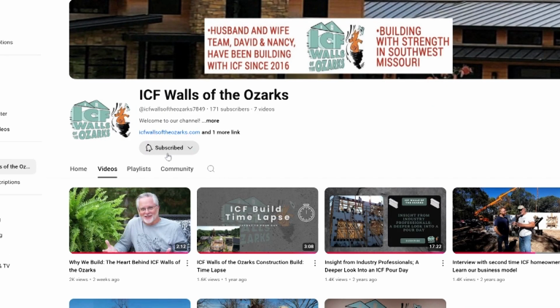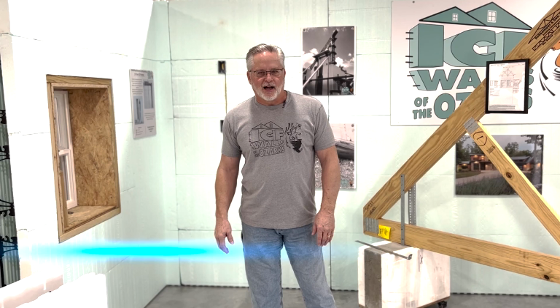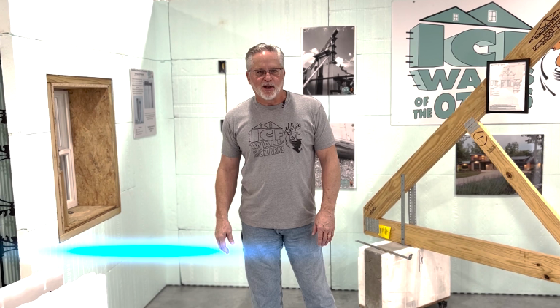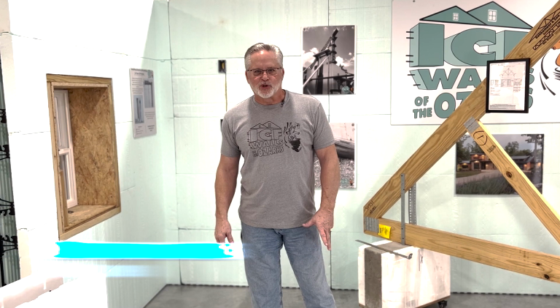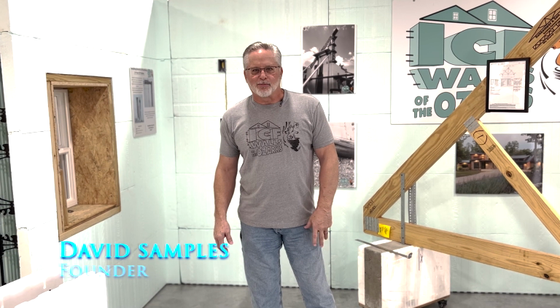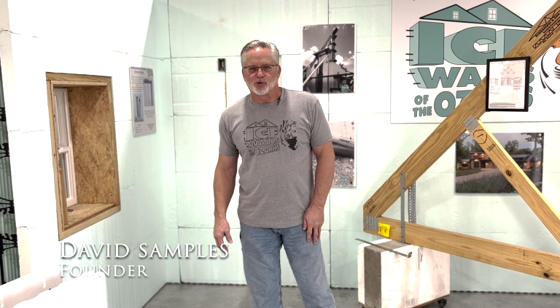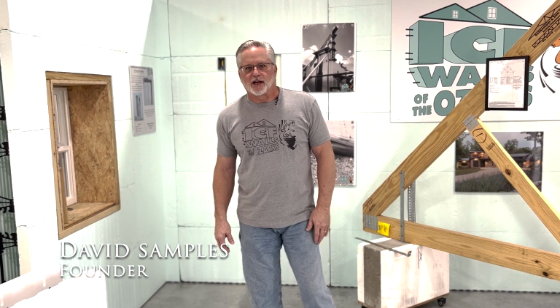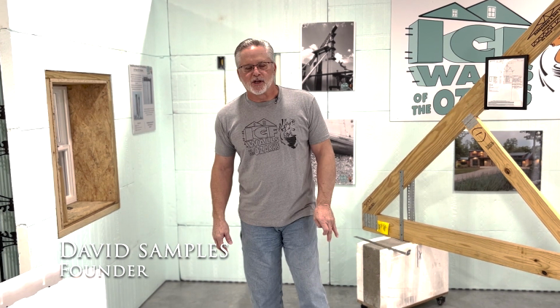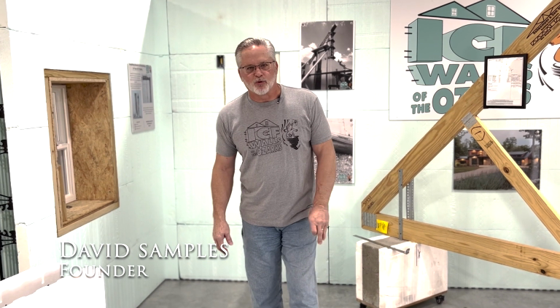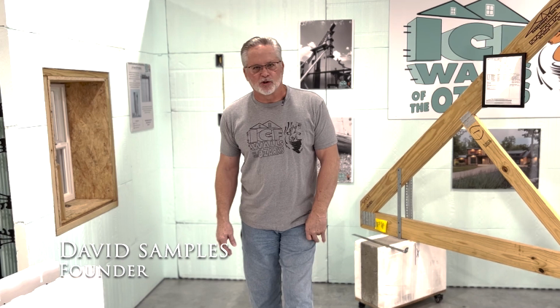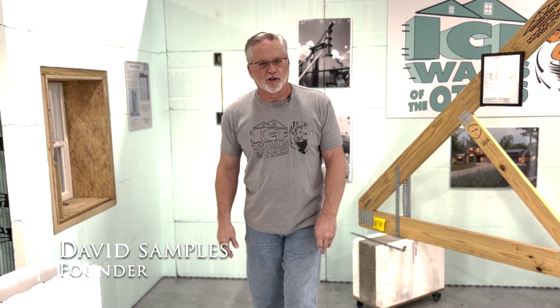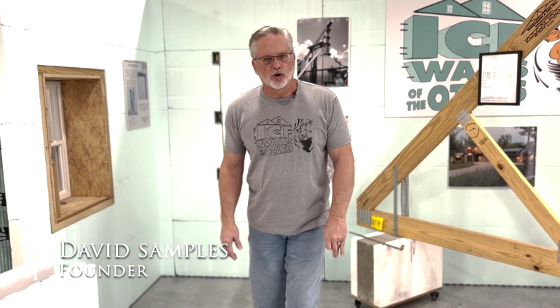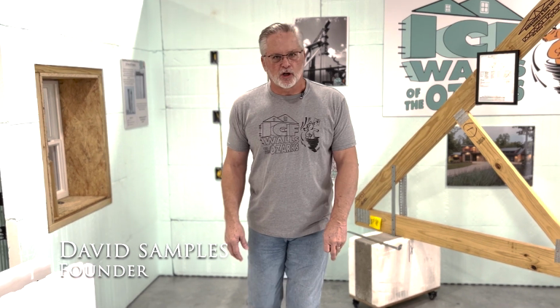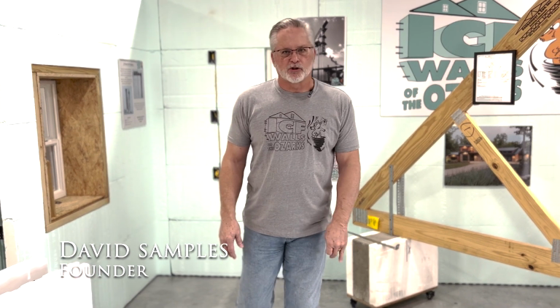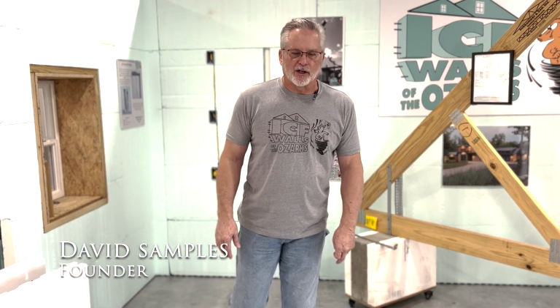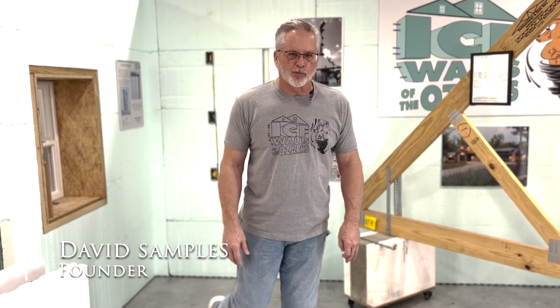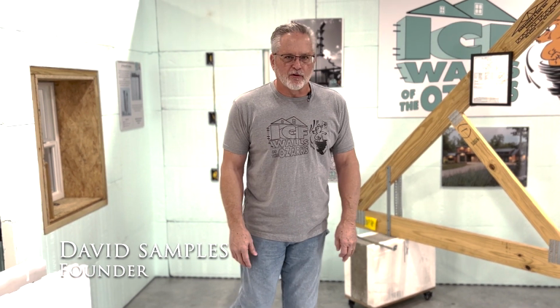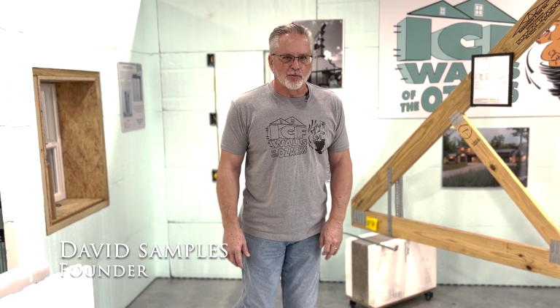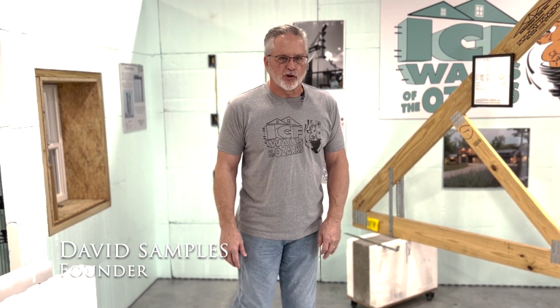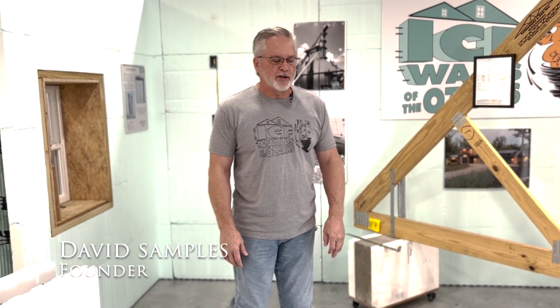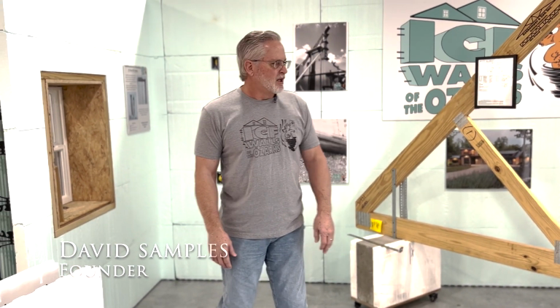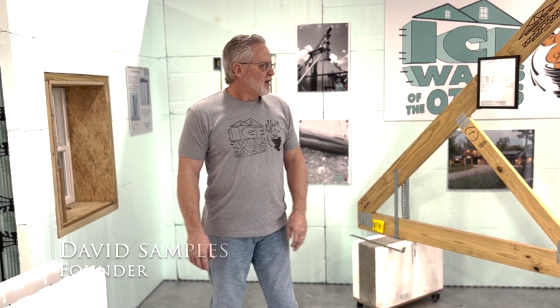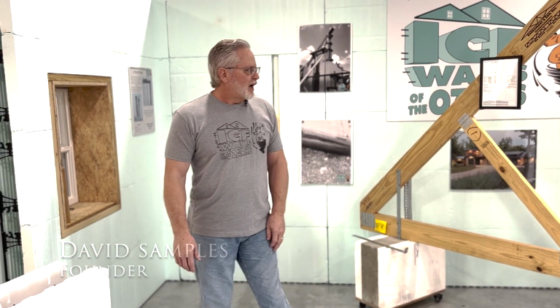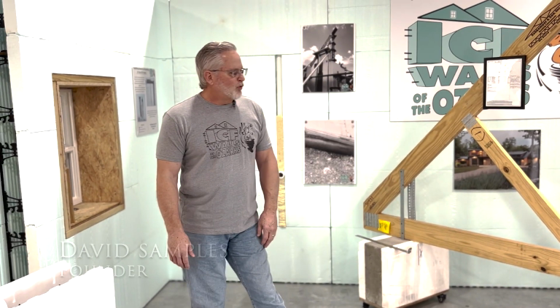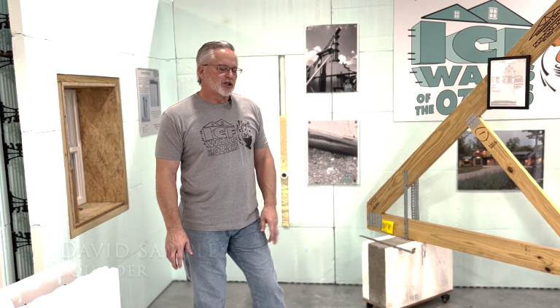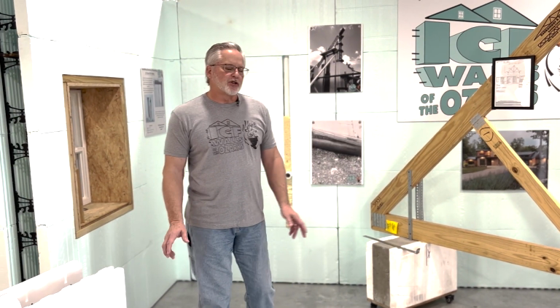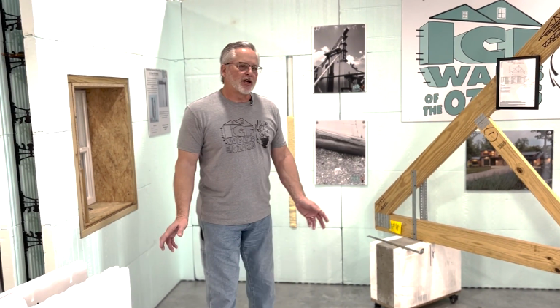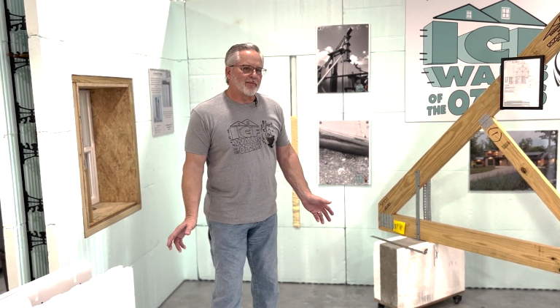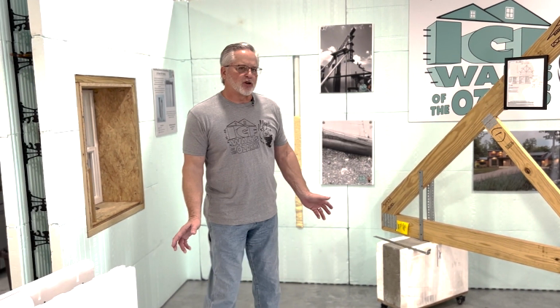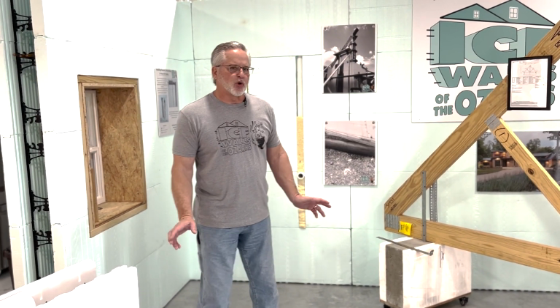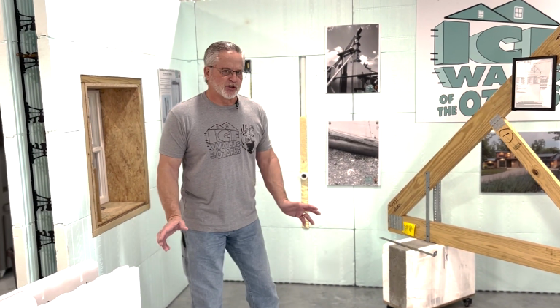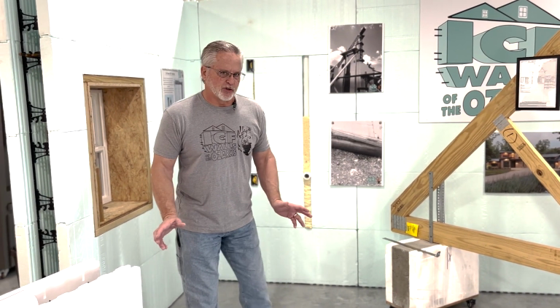Hi, I'm David Samples with ICF Walls of the Ozarks around Springfield, Missouri. I want to talk to you today about our trusses.